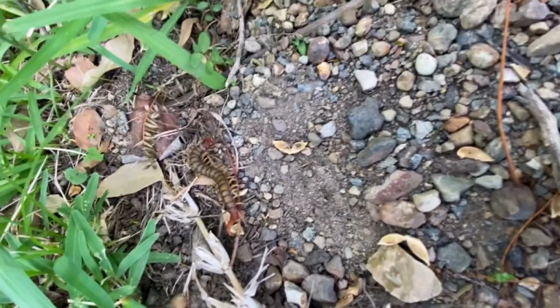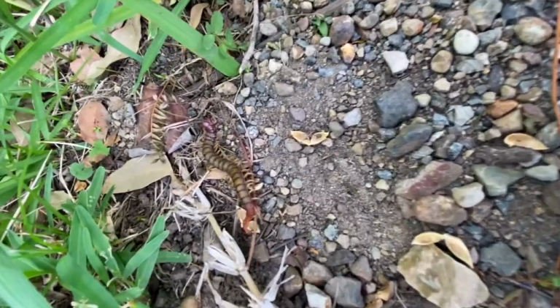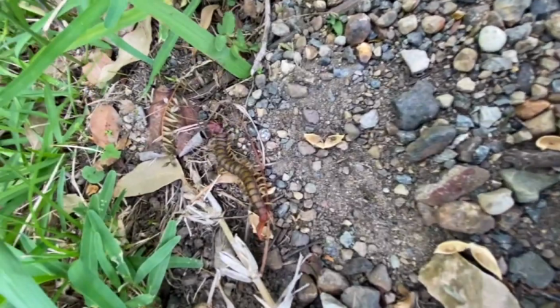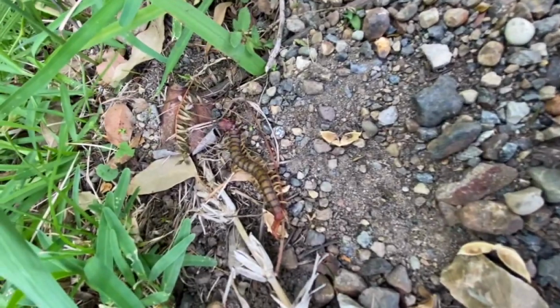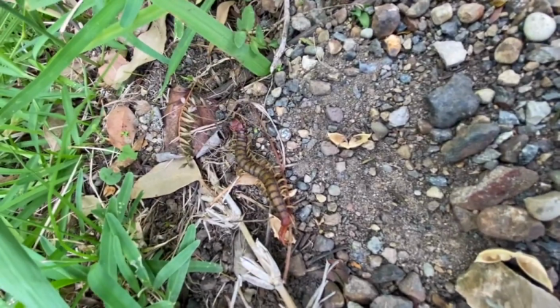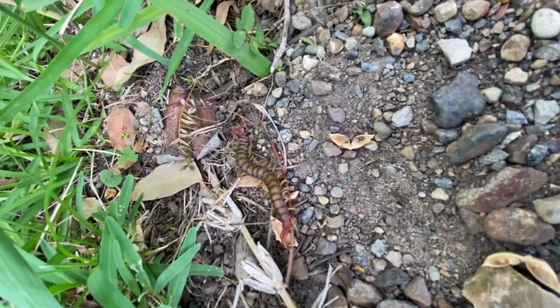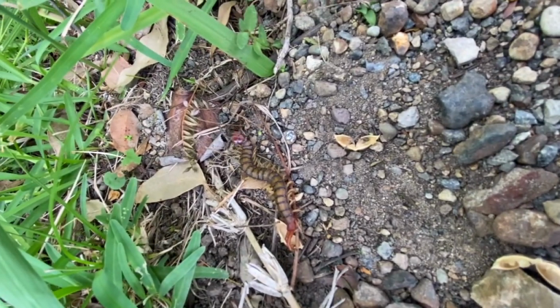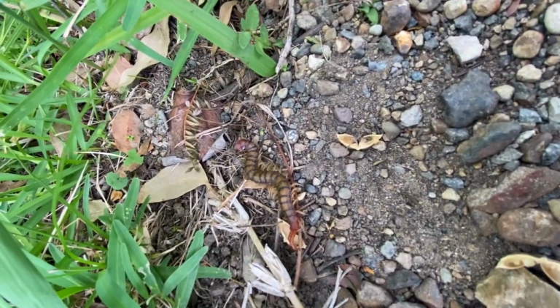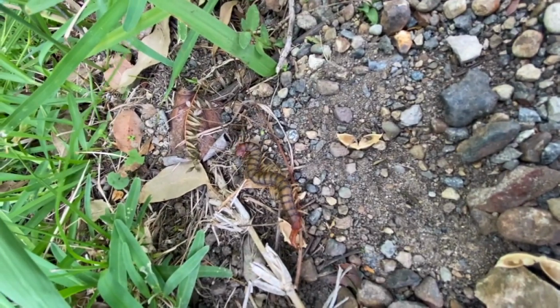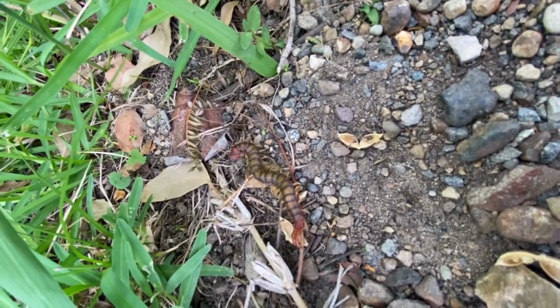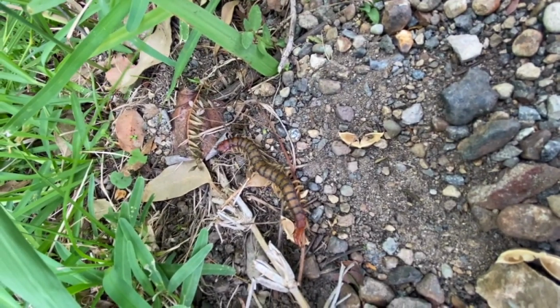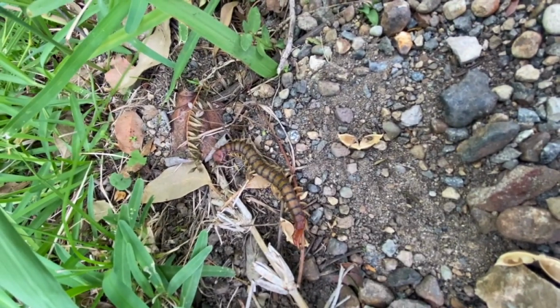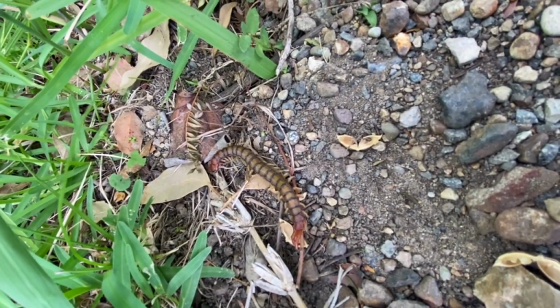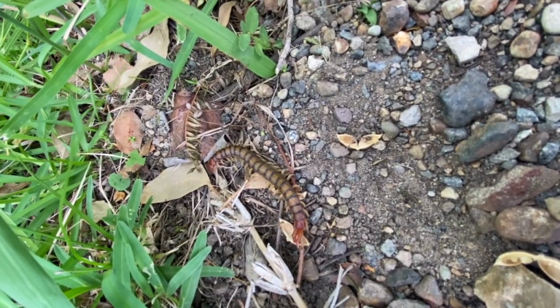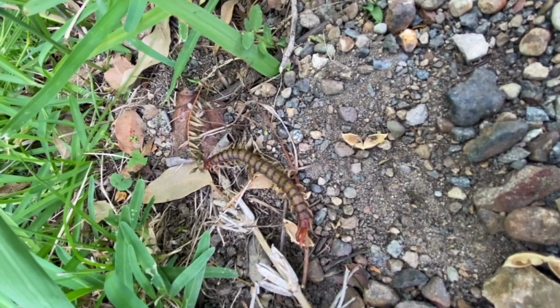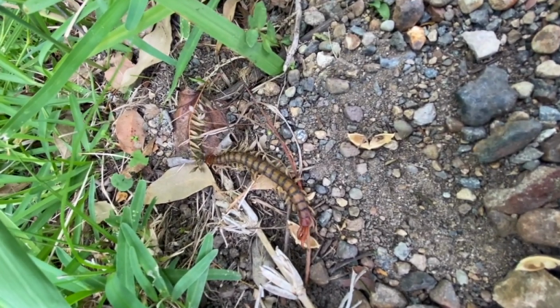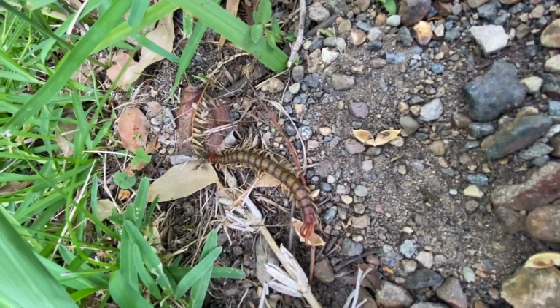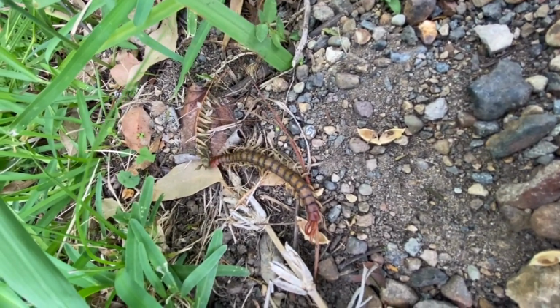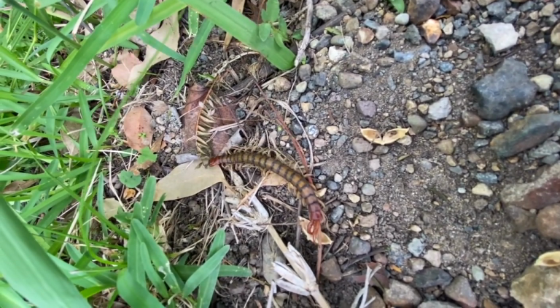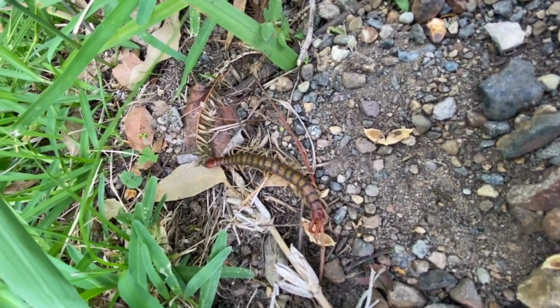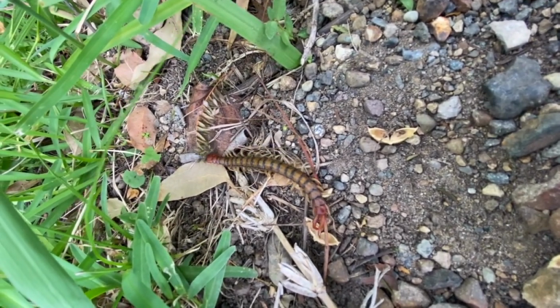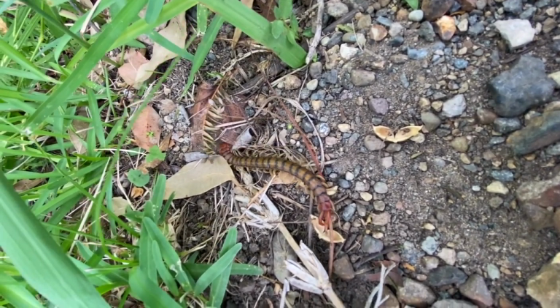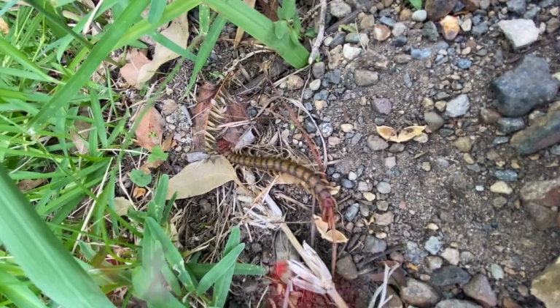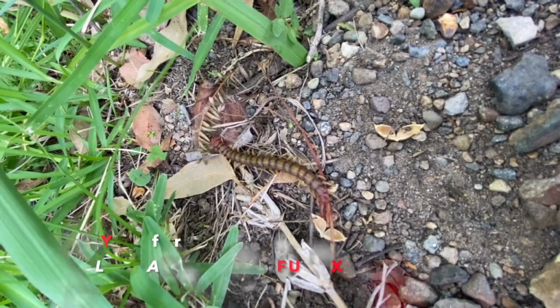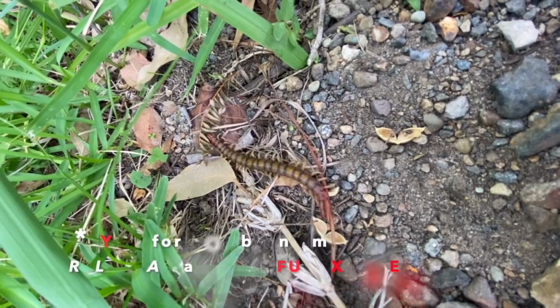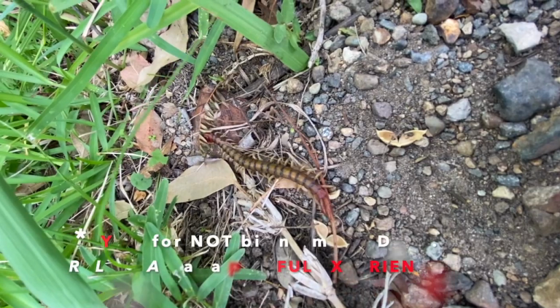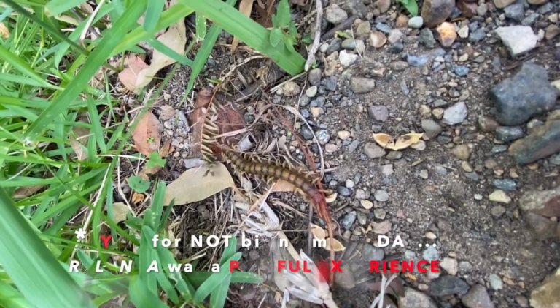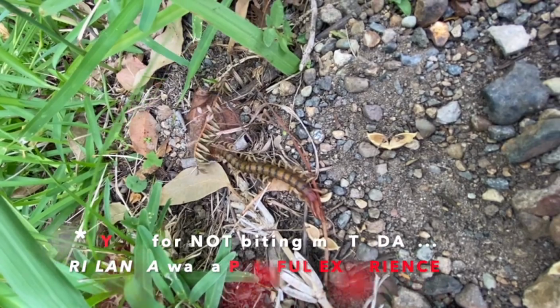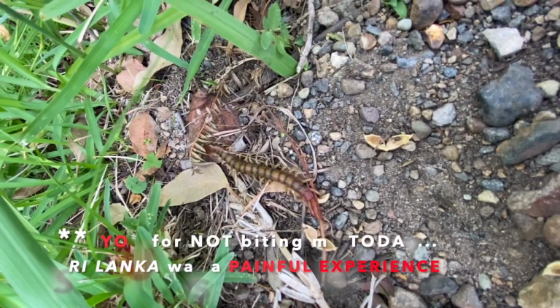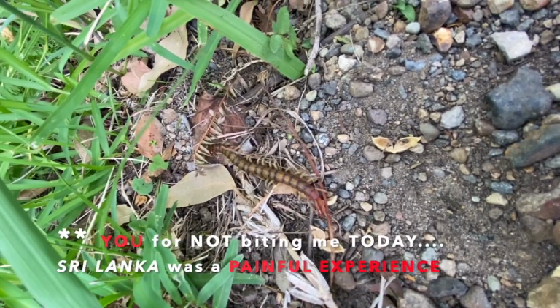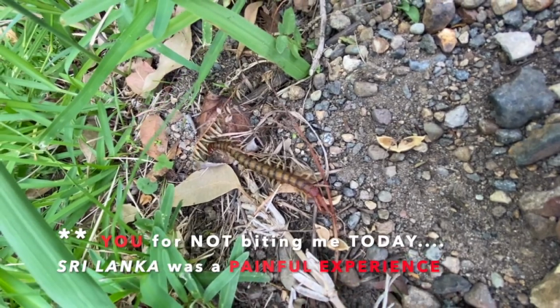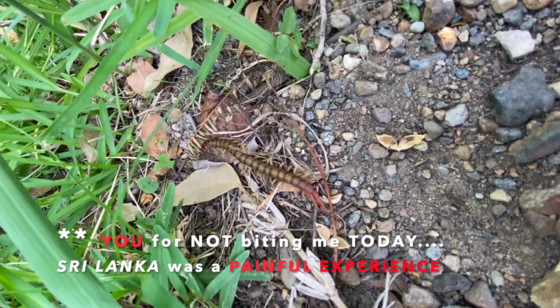All right, let's let him go live a happy life. Goodbye little guy — have a great life! Thanks for not biting me. I love you!